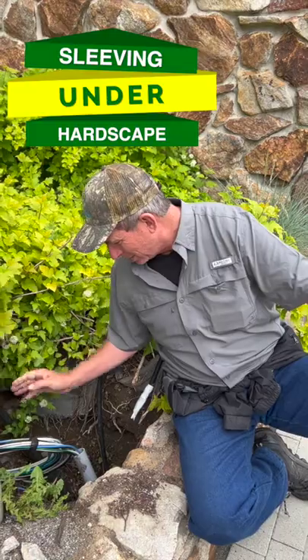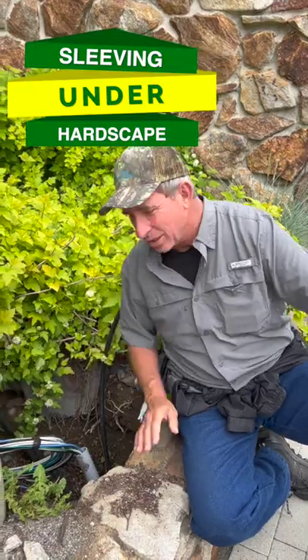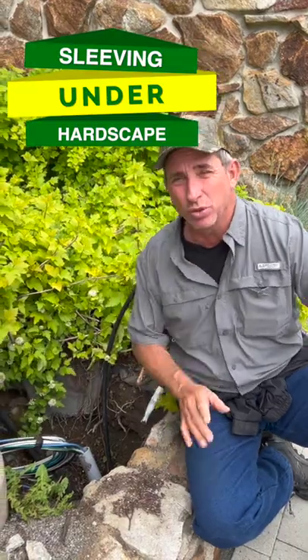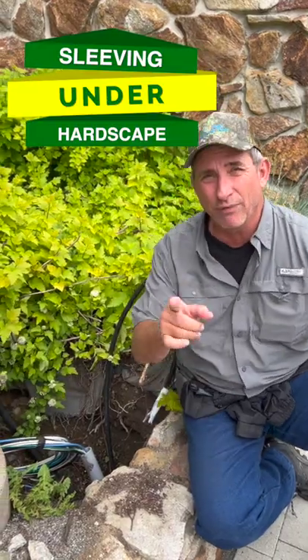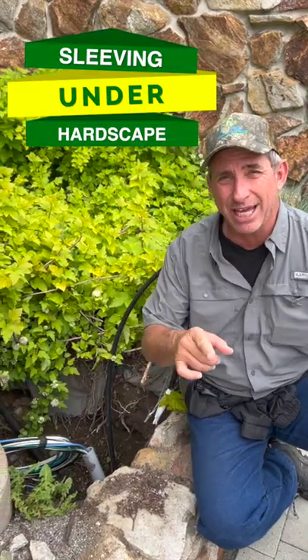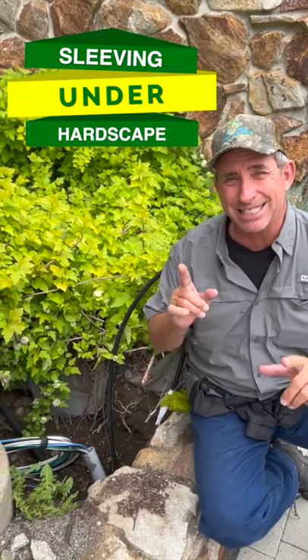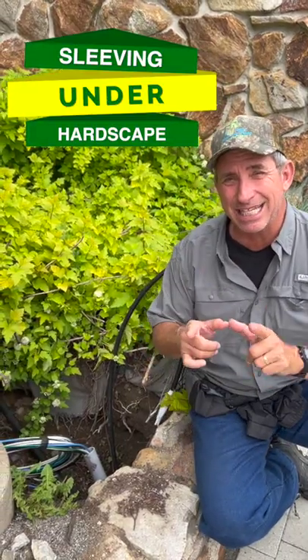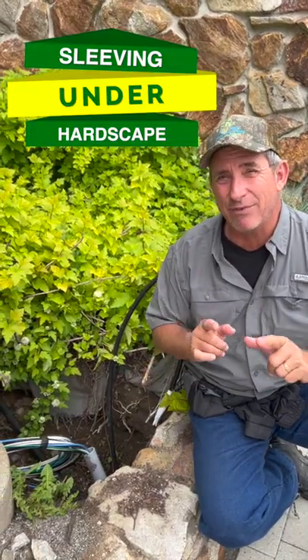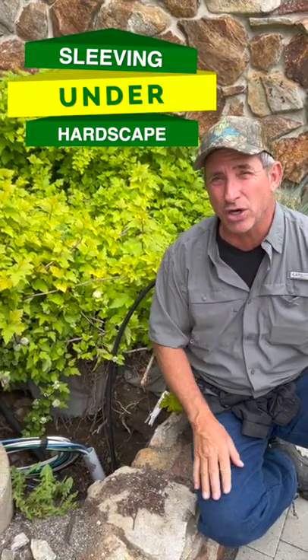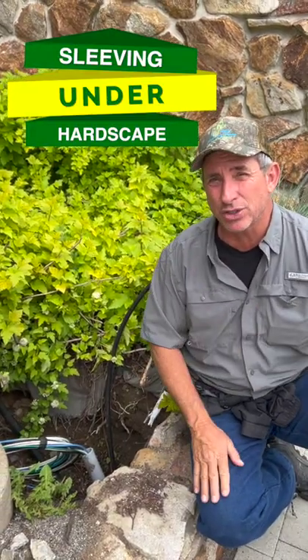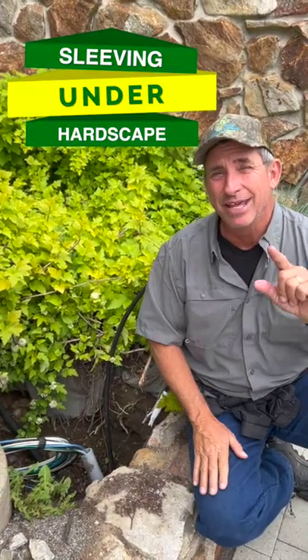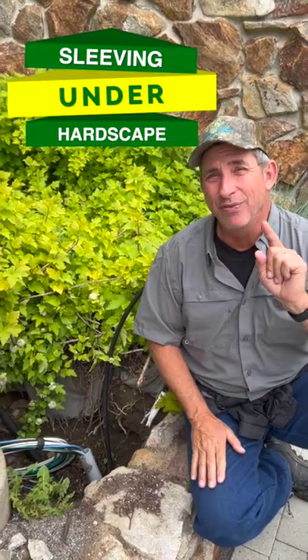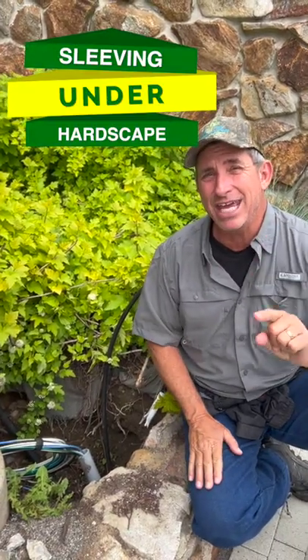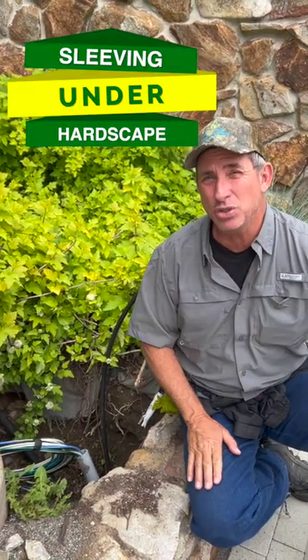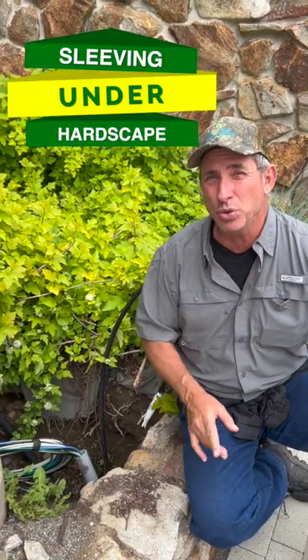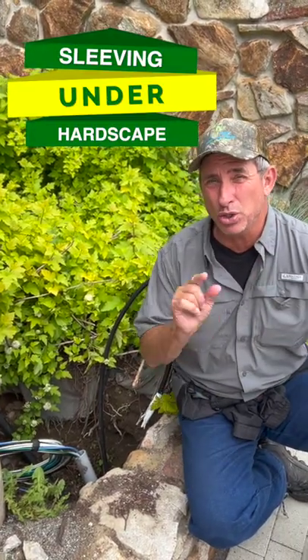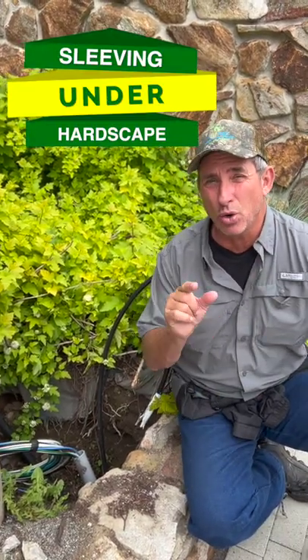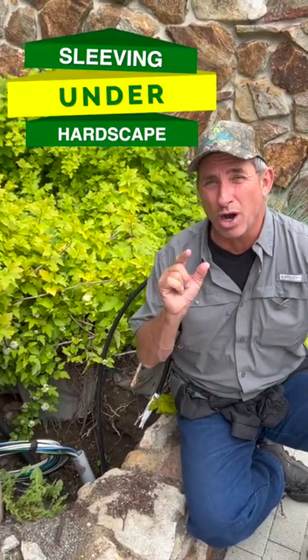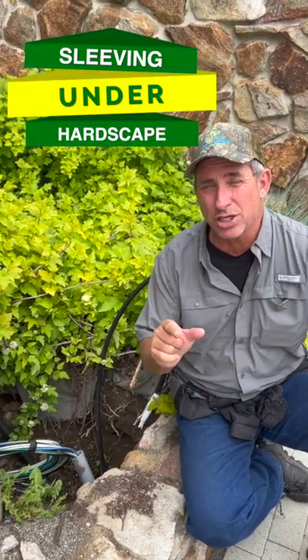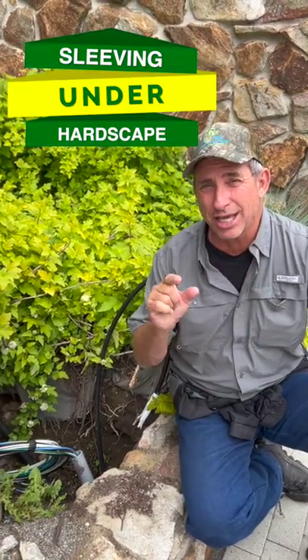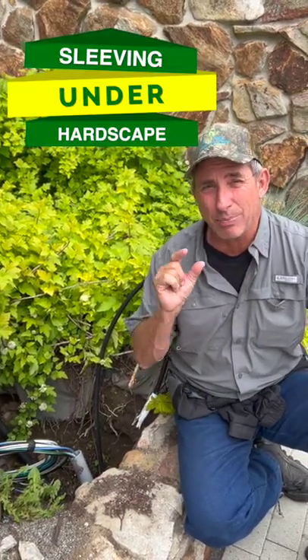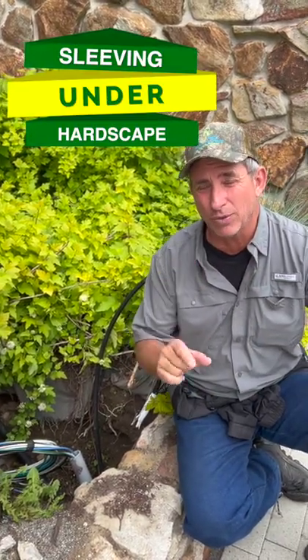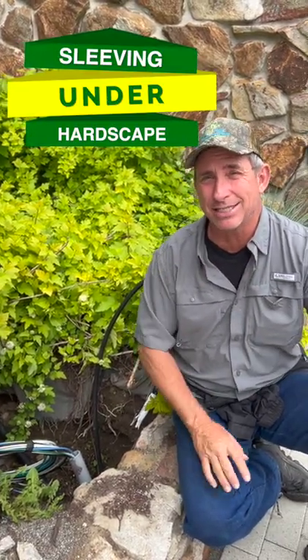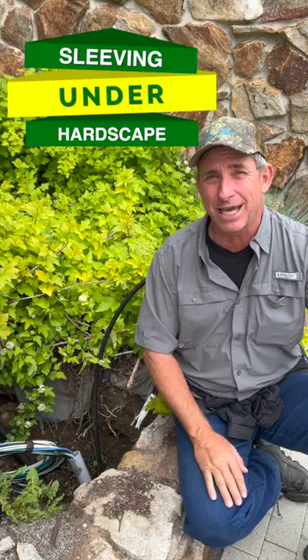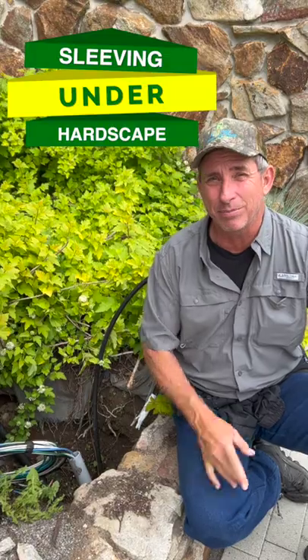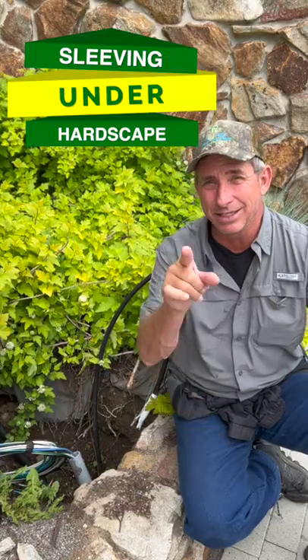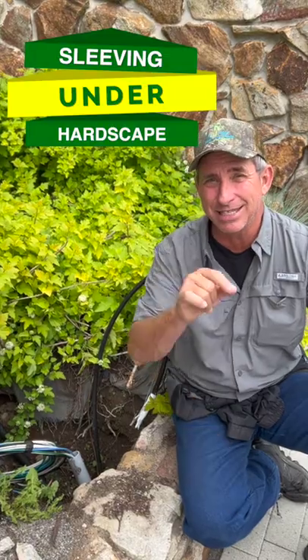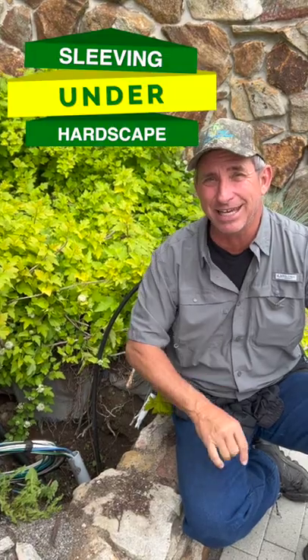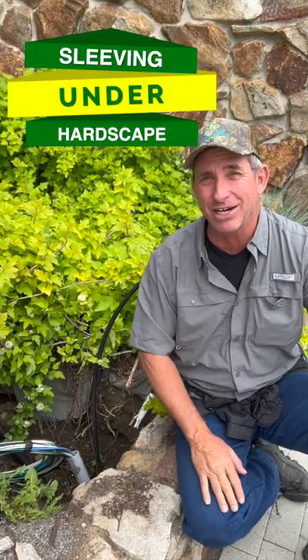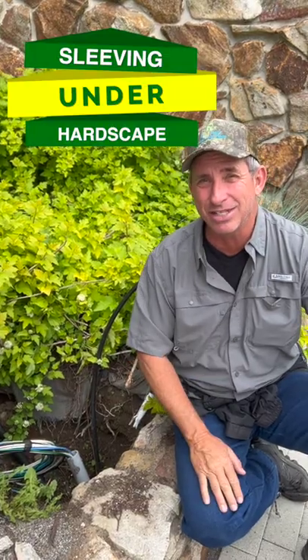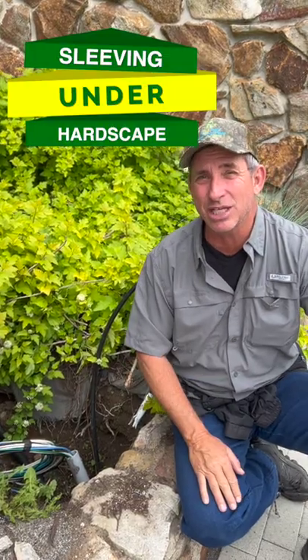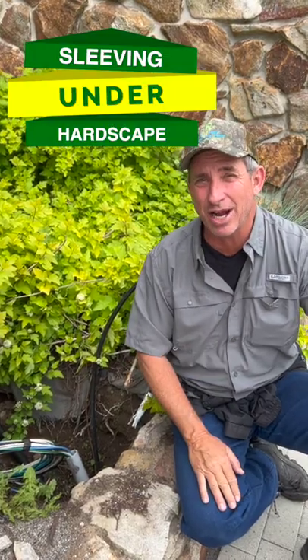So don't forget: sleeve first, then do your hardscape and greenscape. You guys take care. See you next Friday.